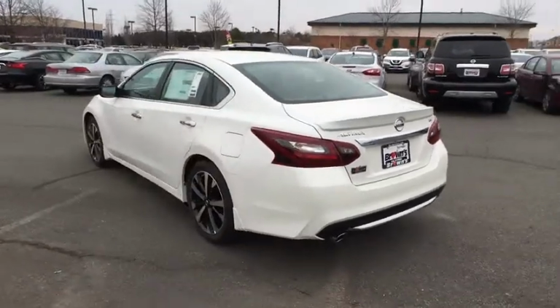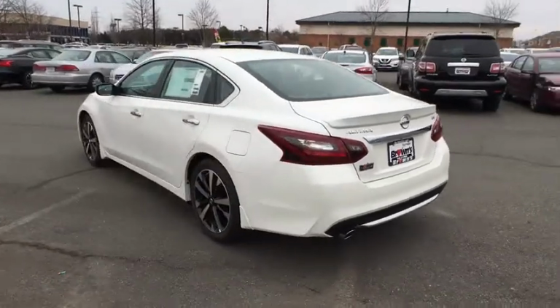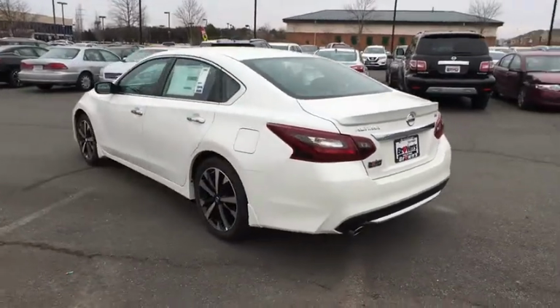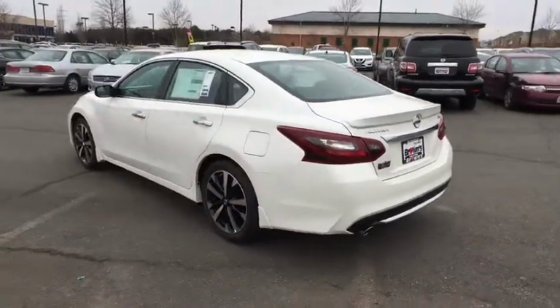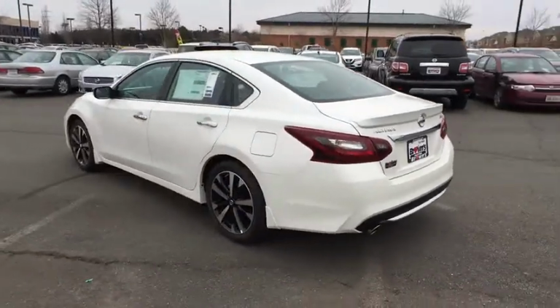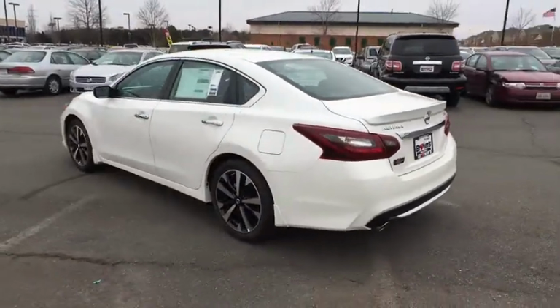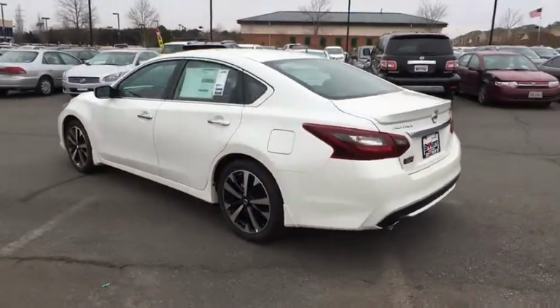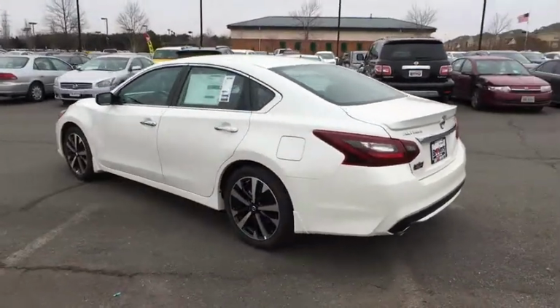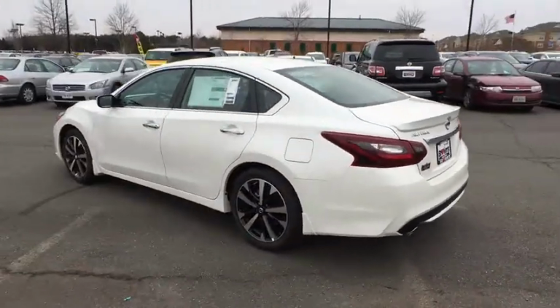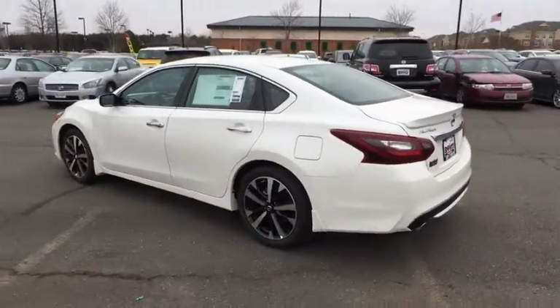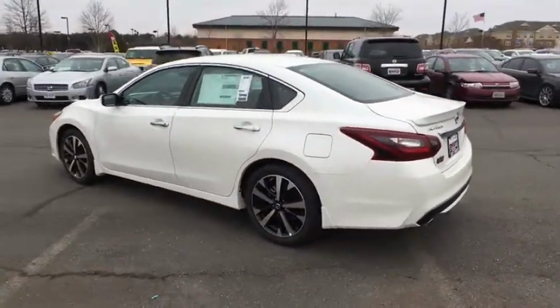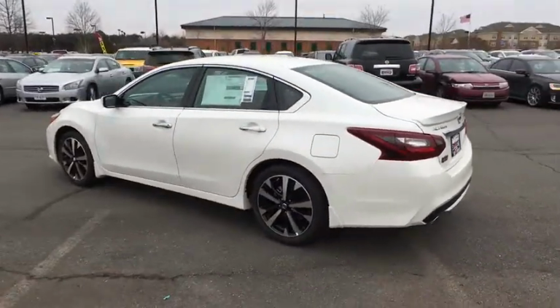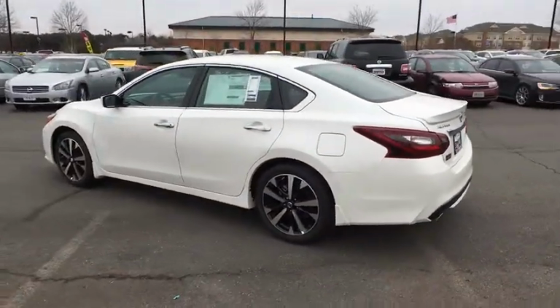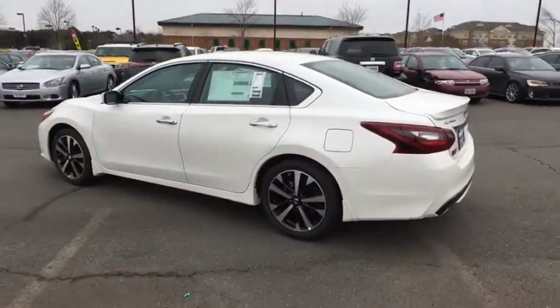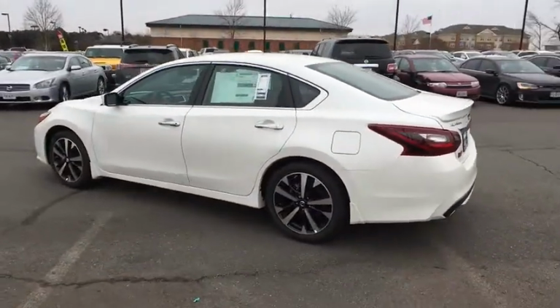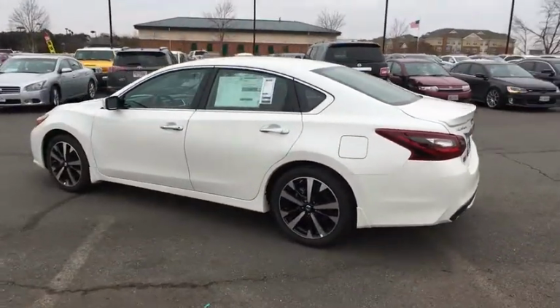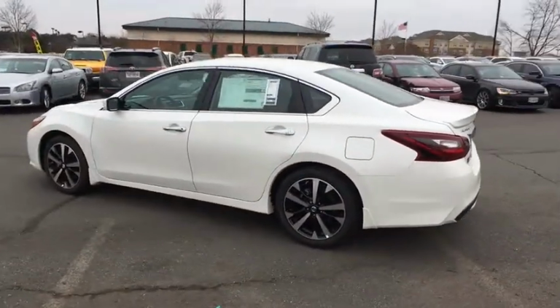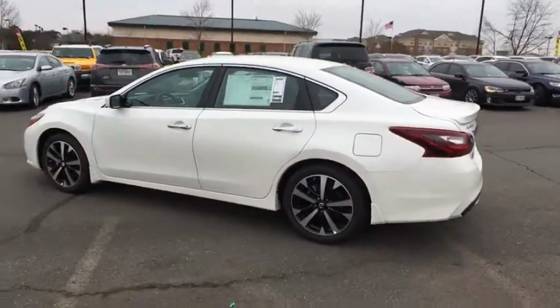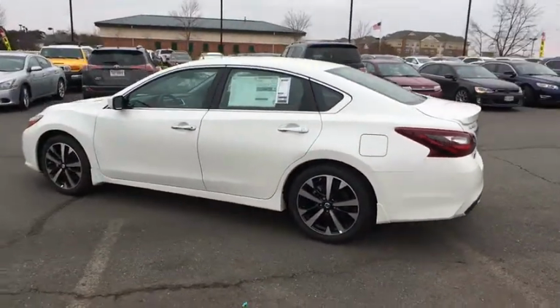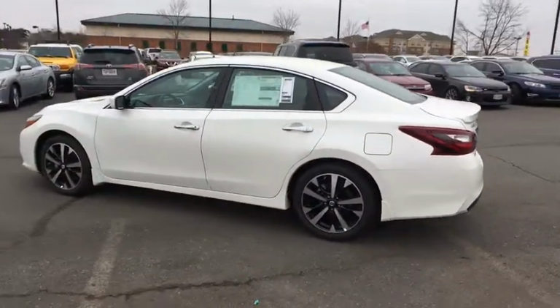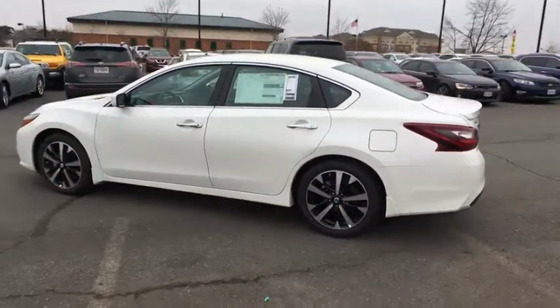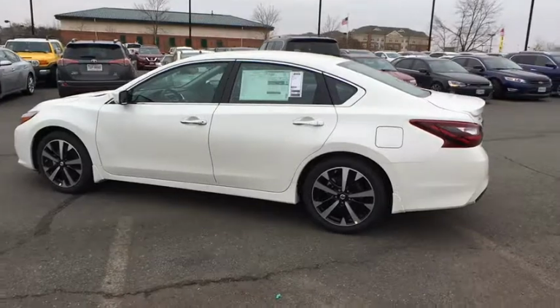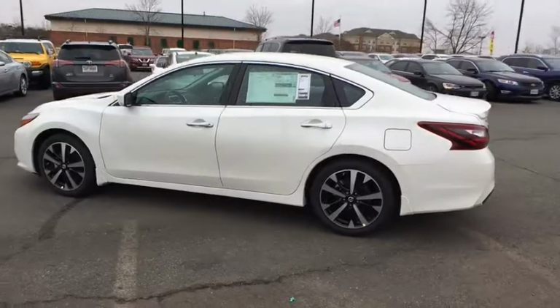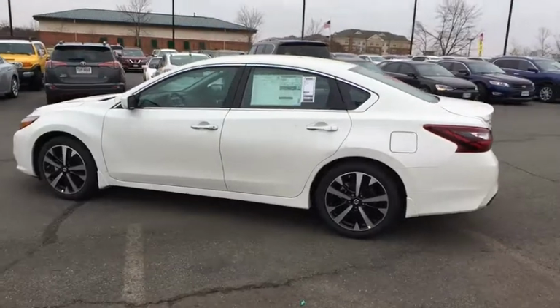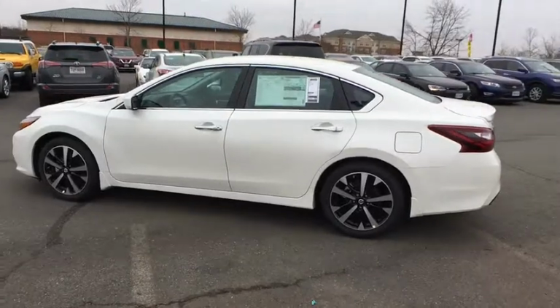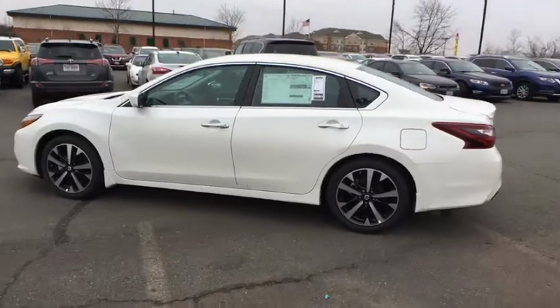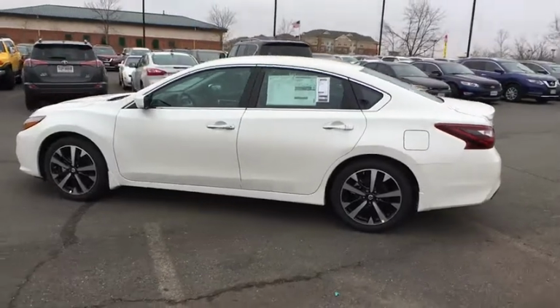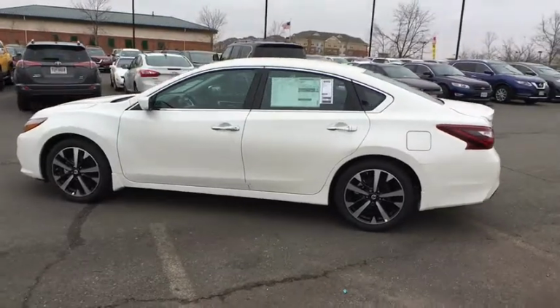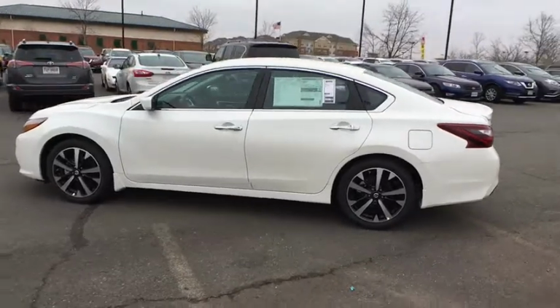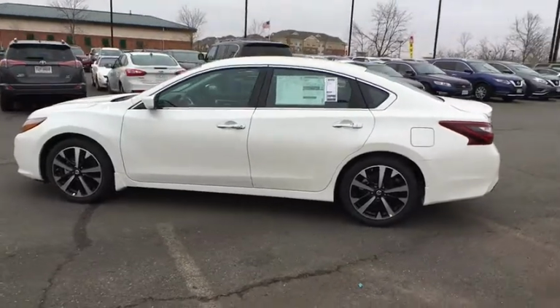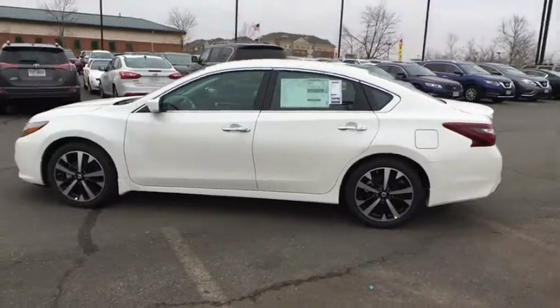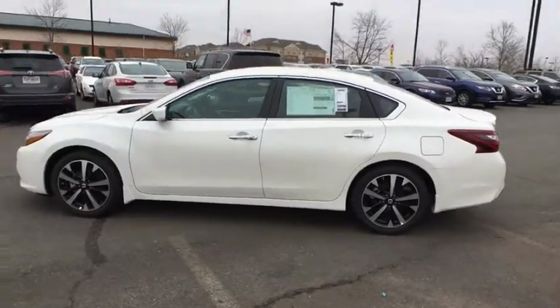Splash guards. If you like it online, you'll love it in your driveway. Take it for a spin today.